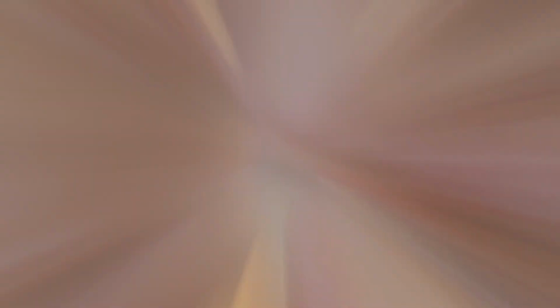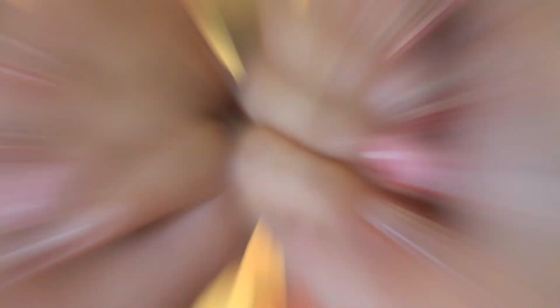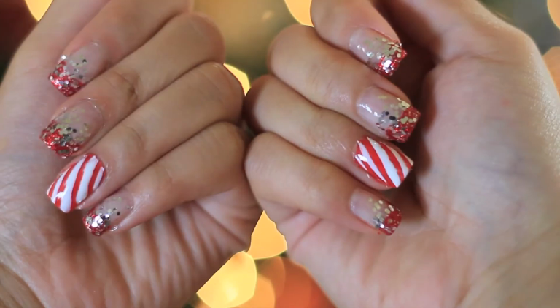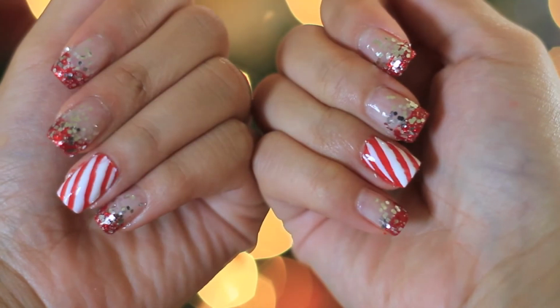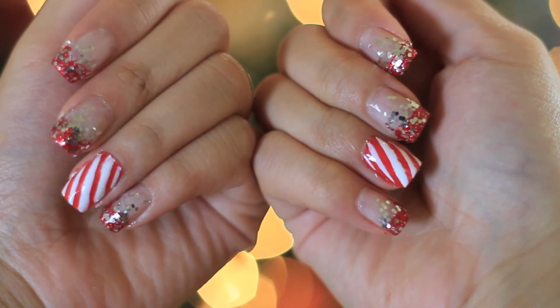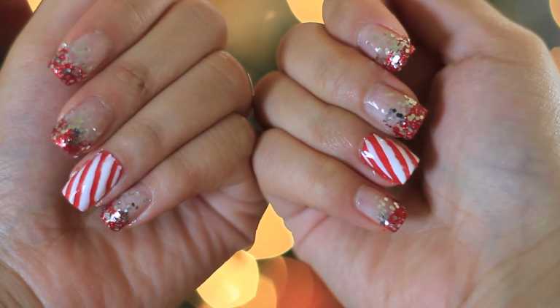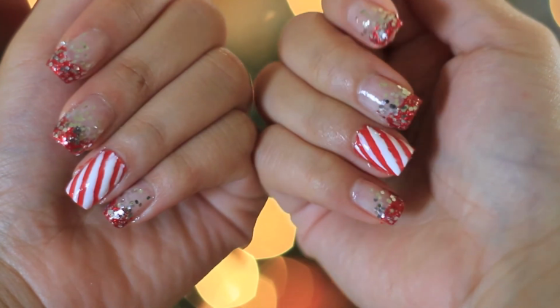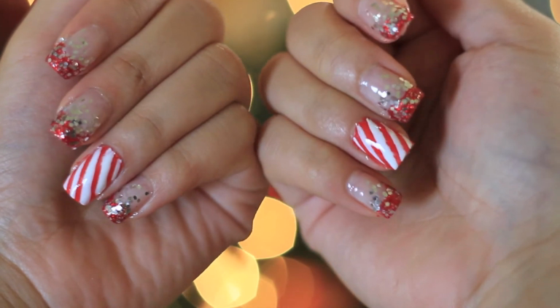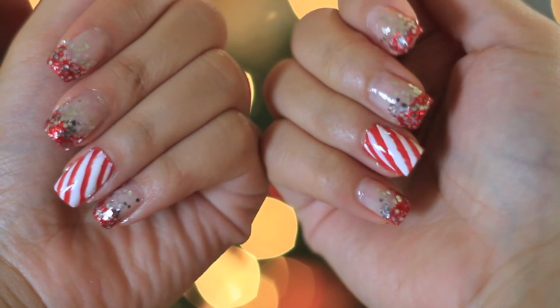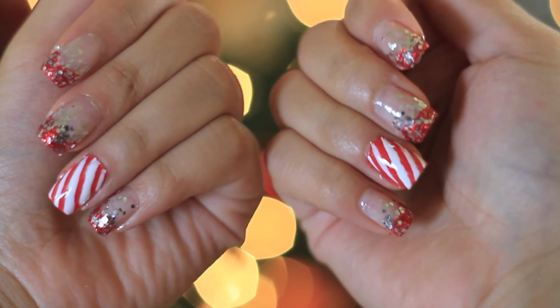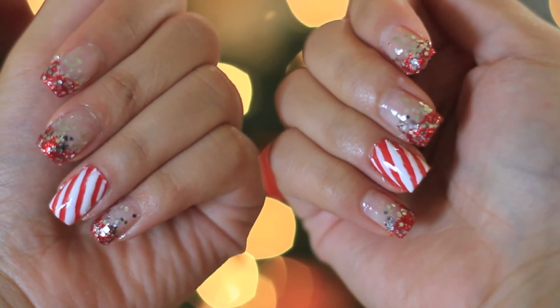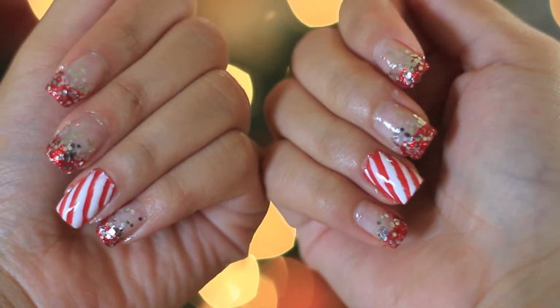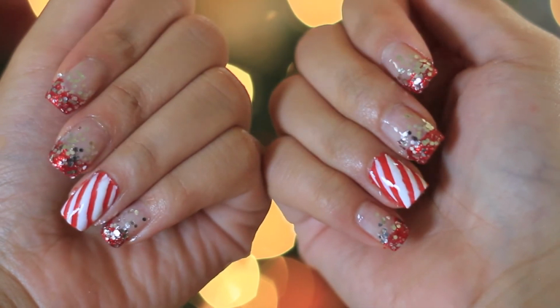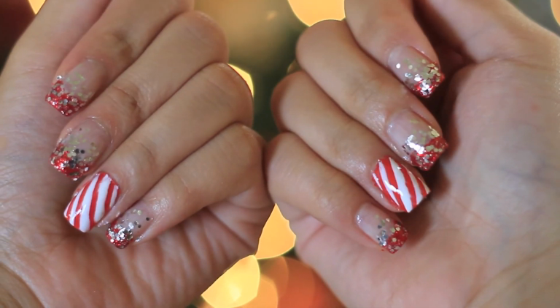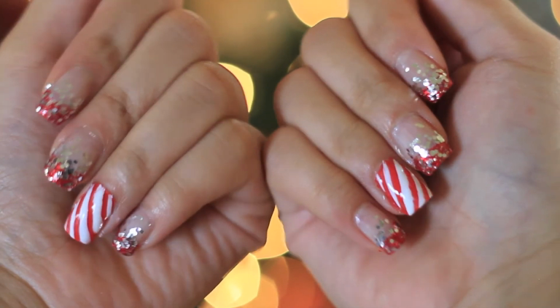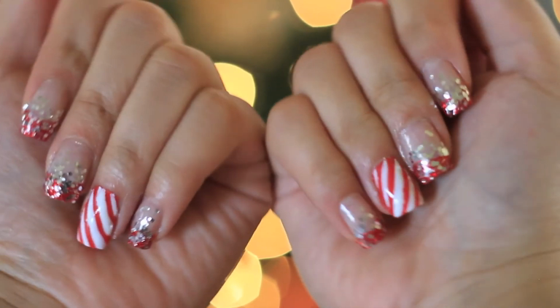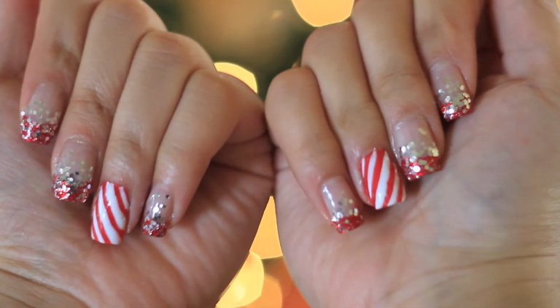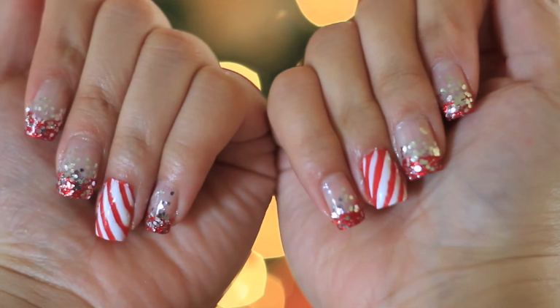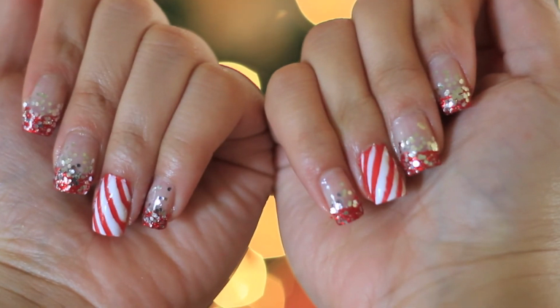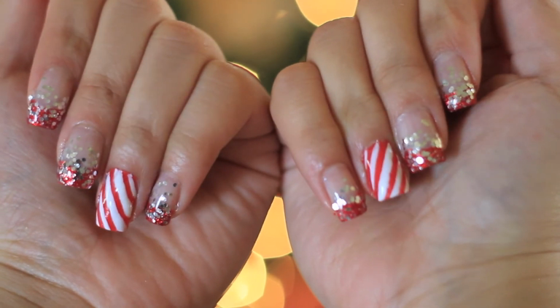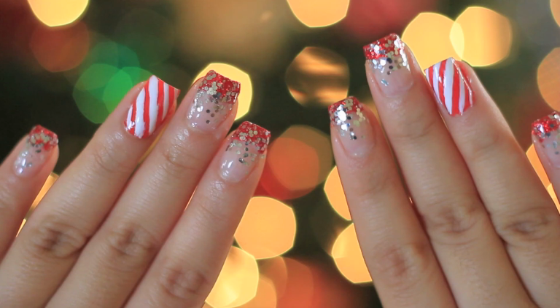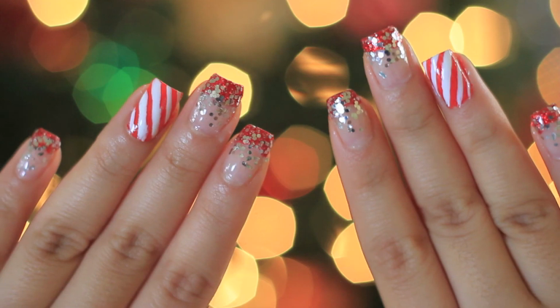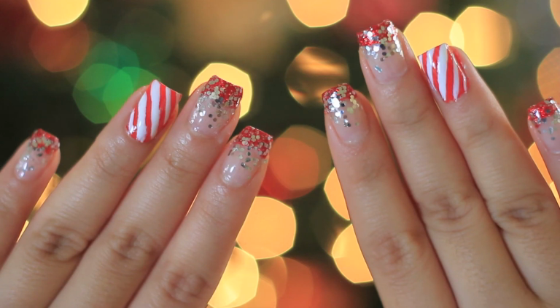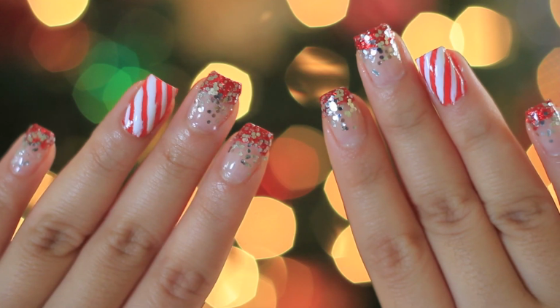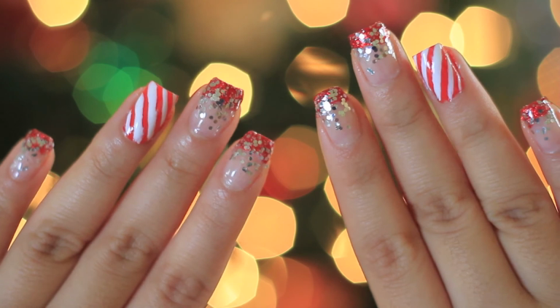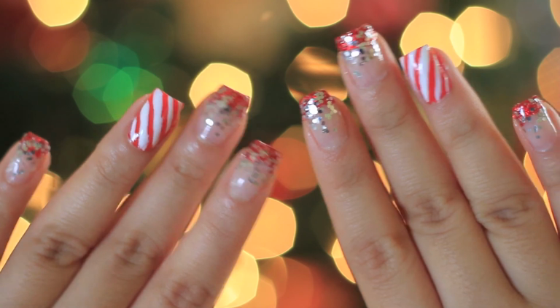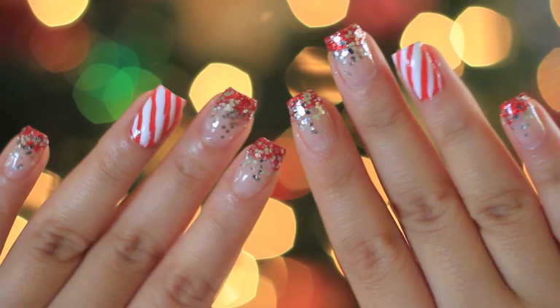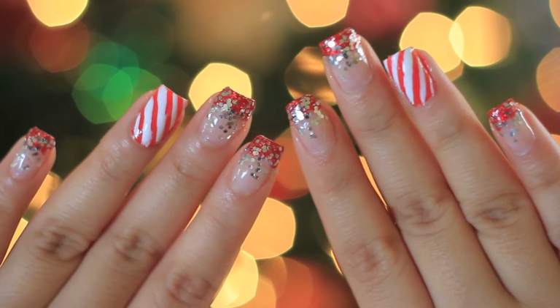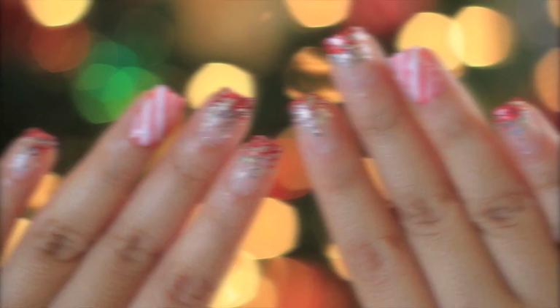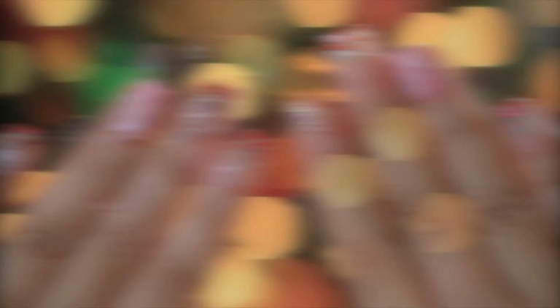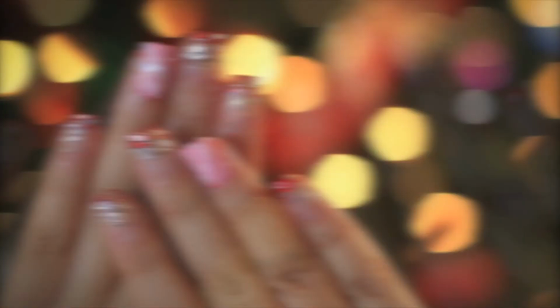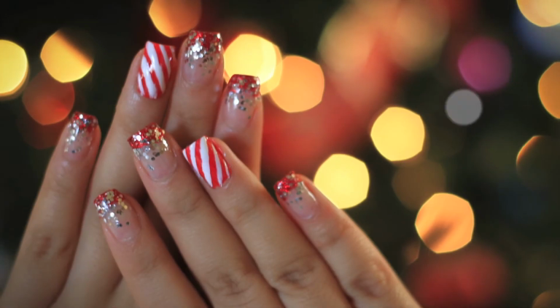So that's it, that's the whole complete nail look for Christmas, and of course if you want to do this for New Year's Eve you can adapt it as well.